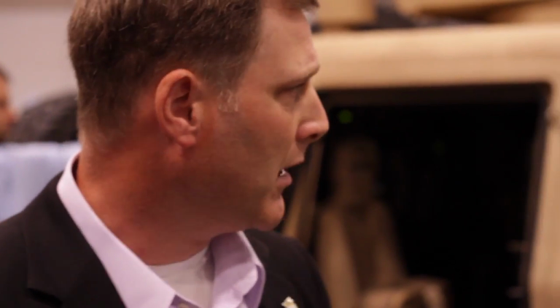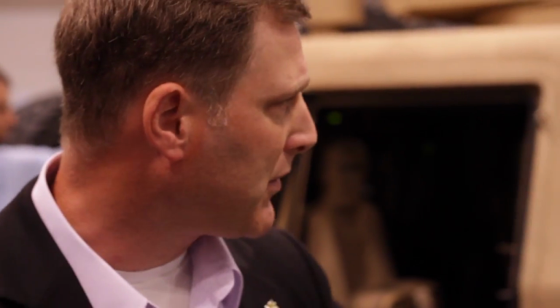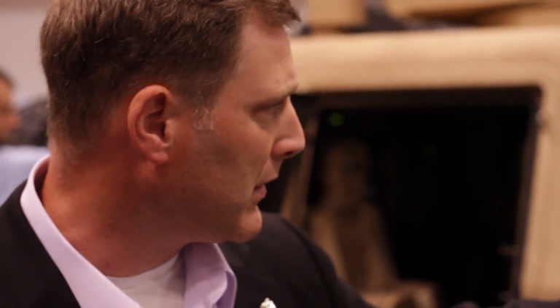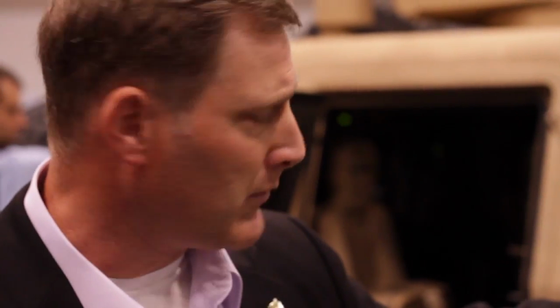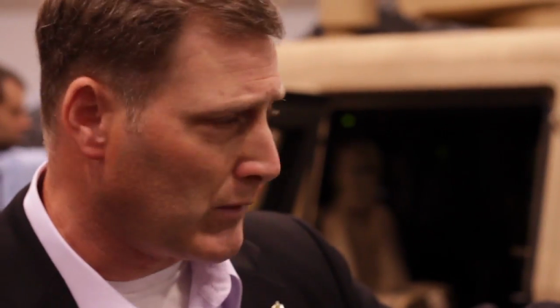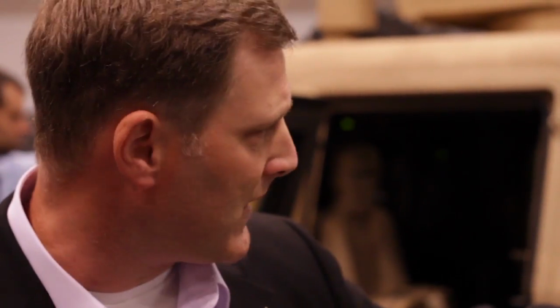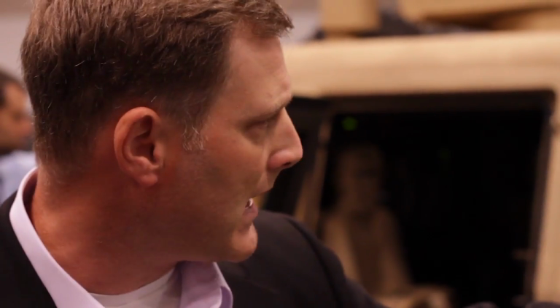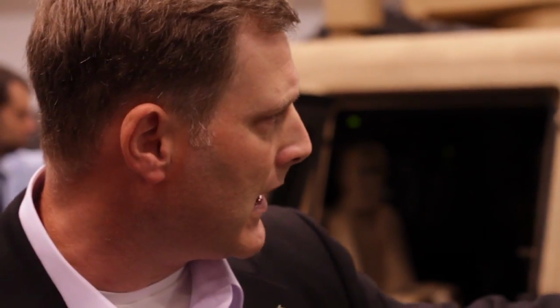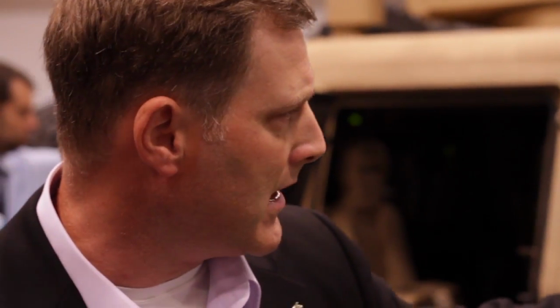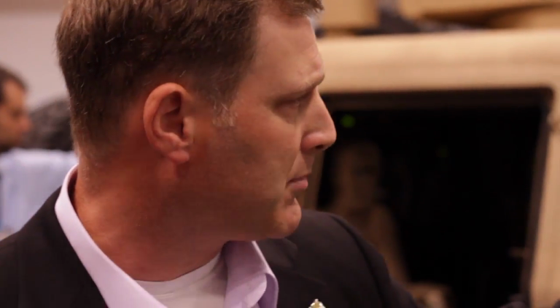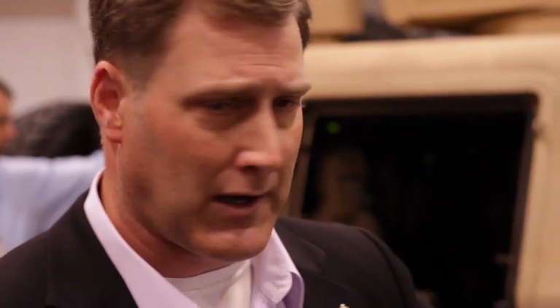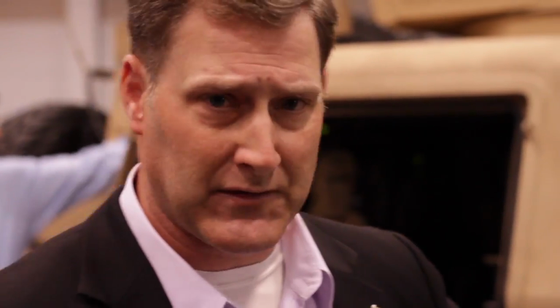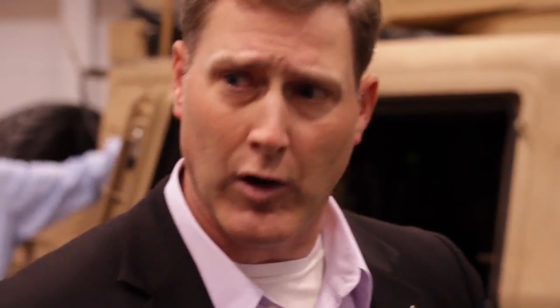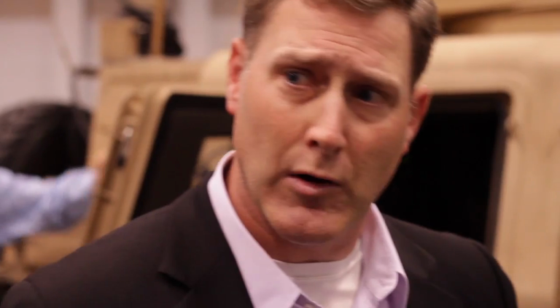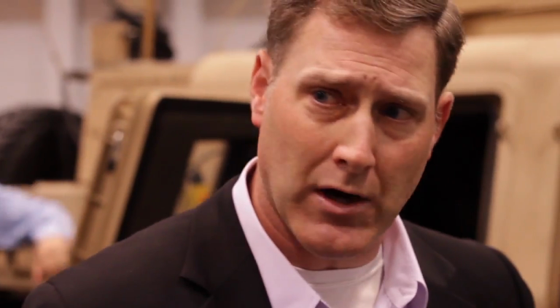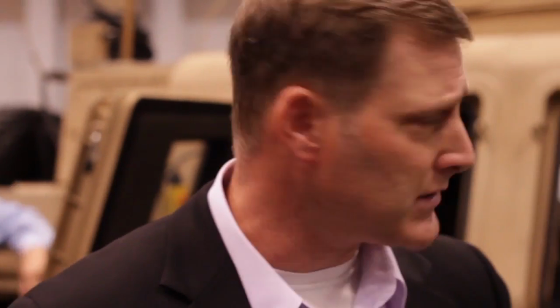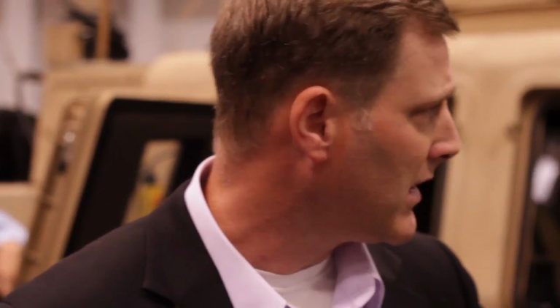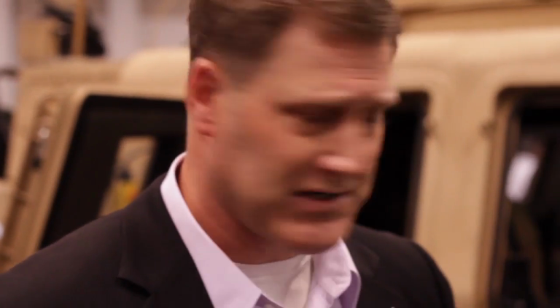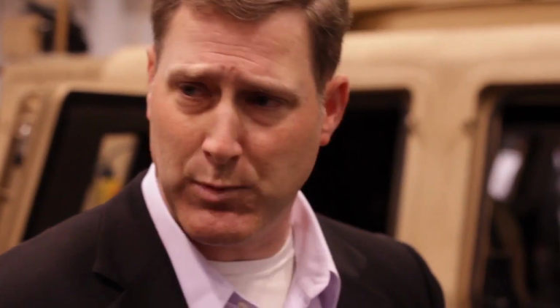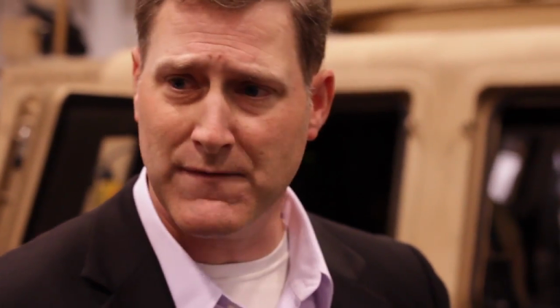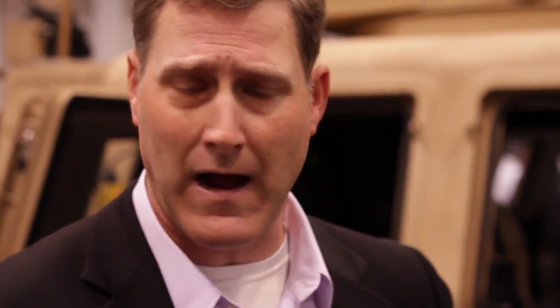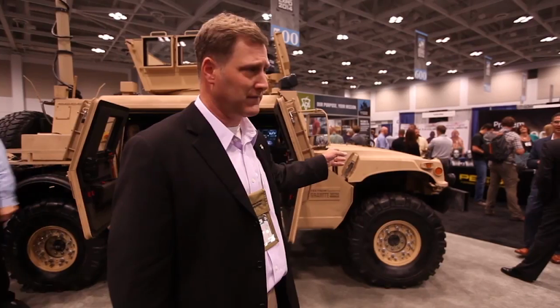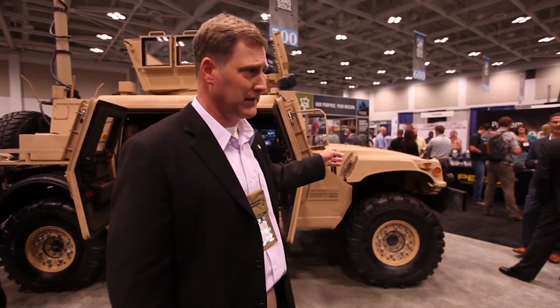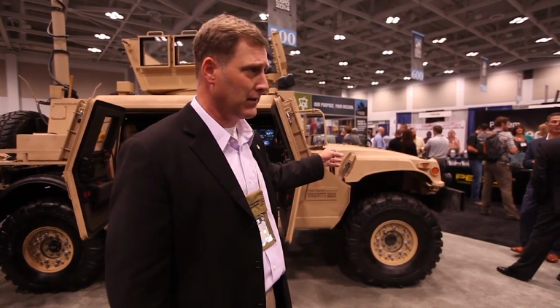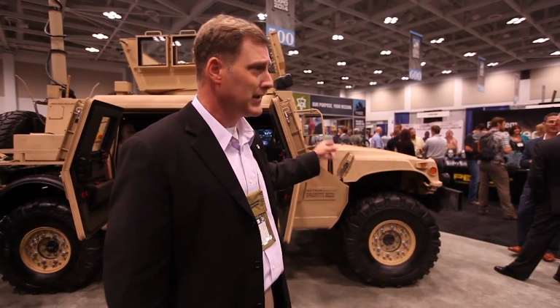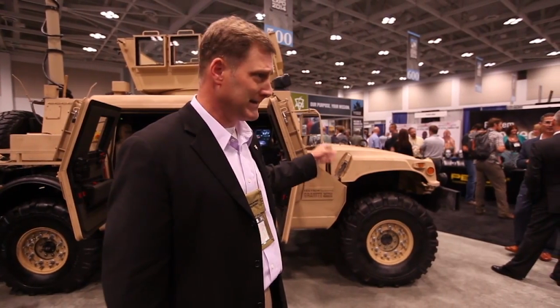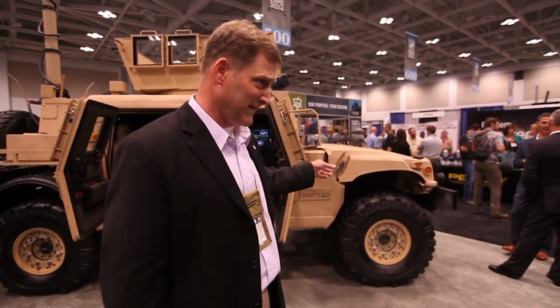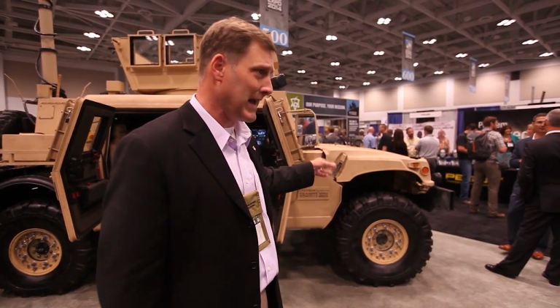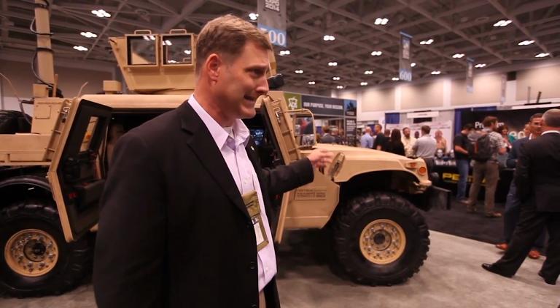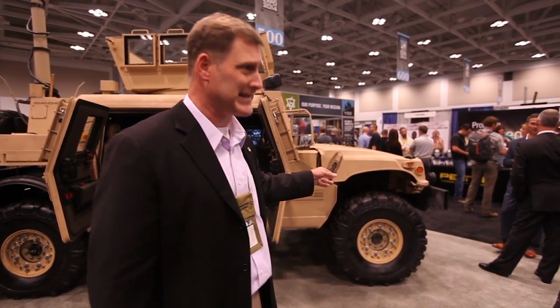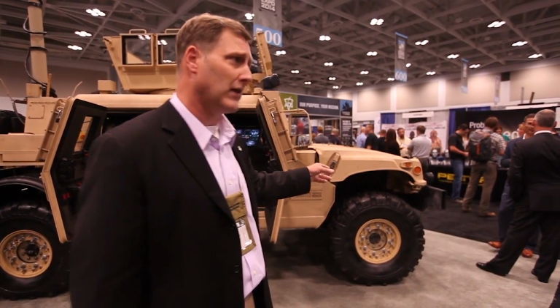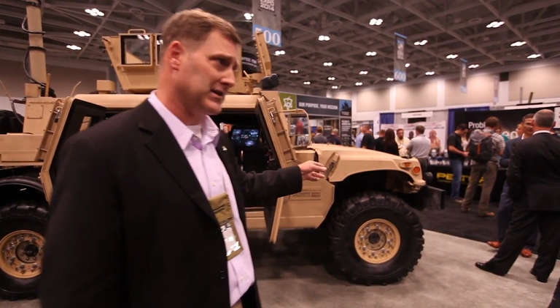Number three, we've got an upgraded turbocharged 6.5-liter V8 diesel engine.